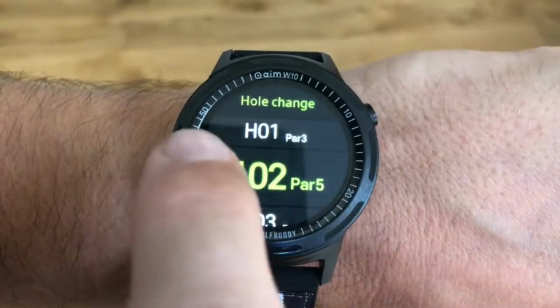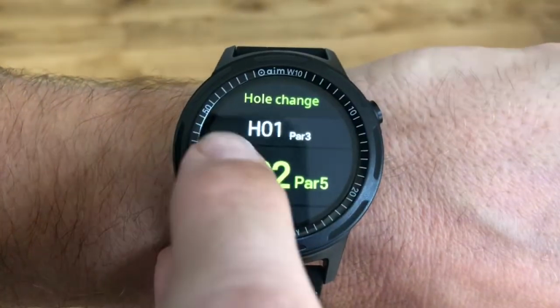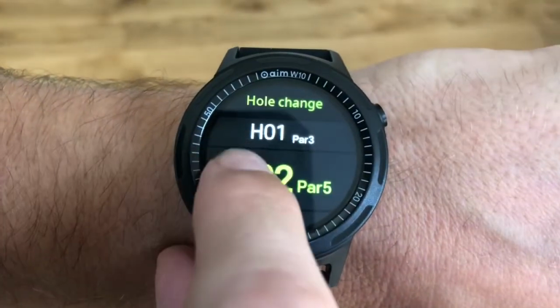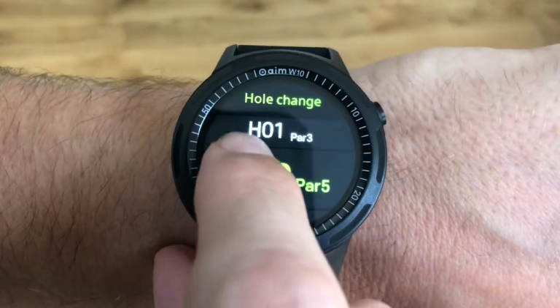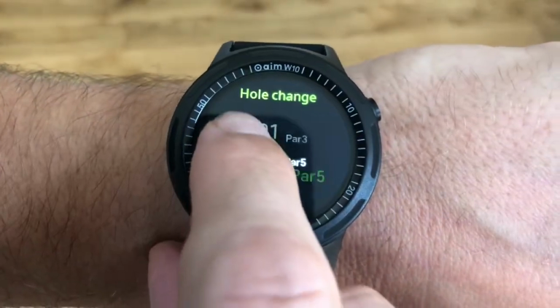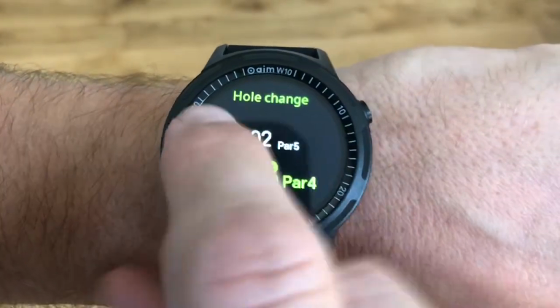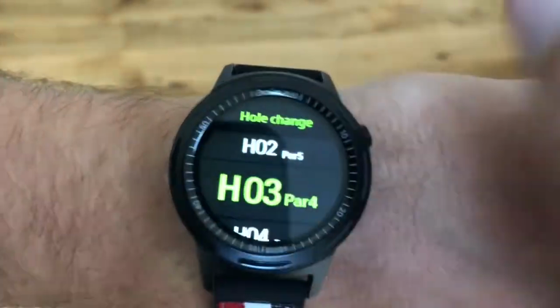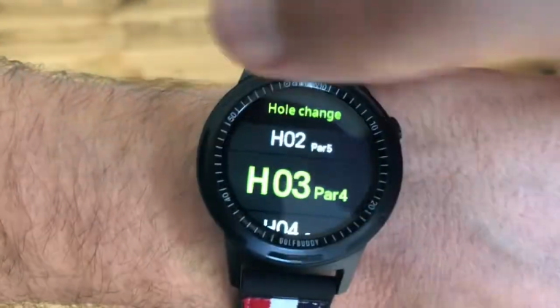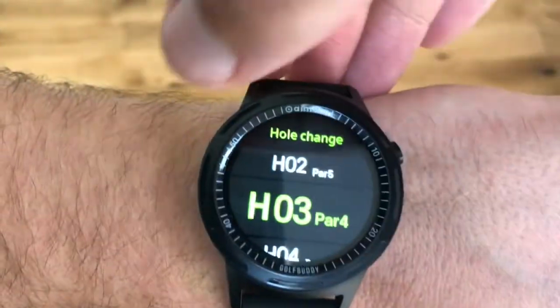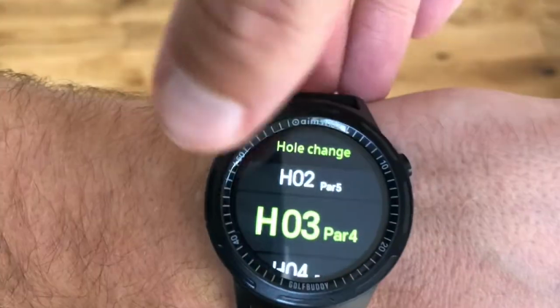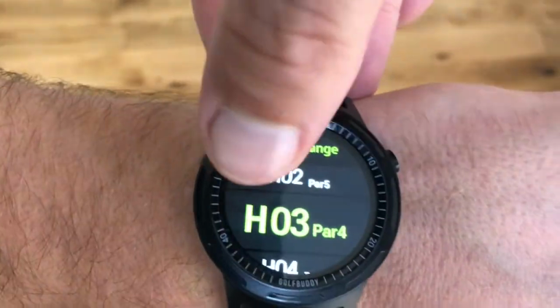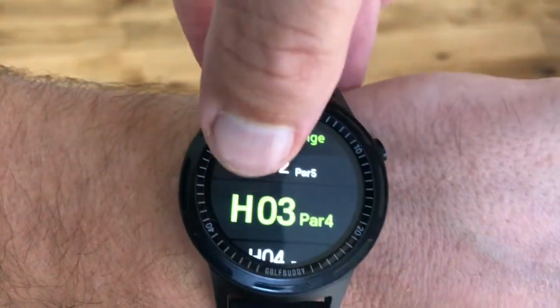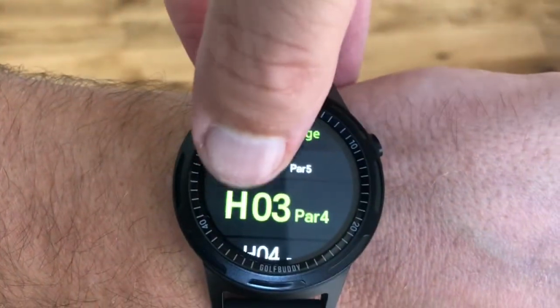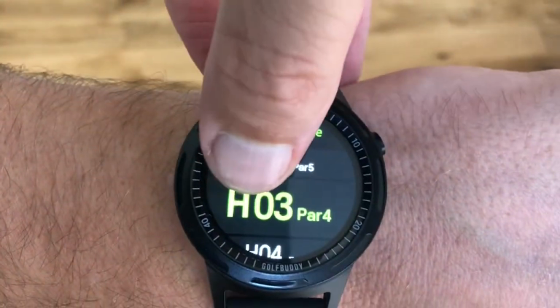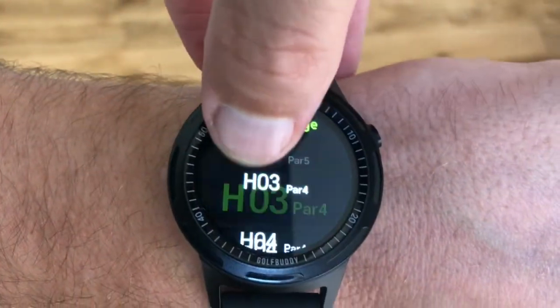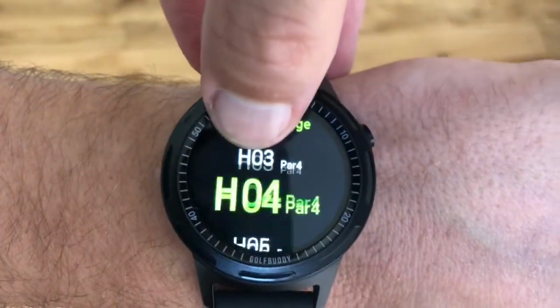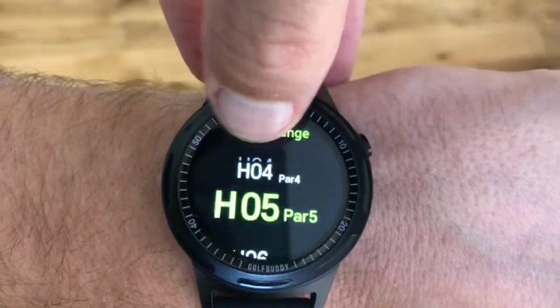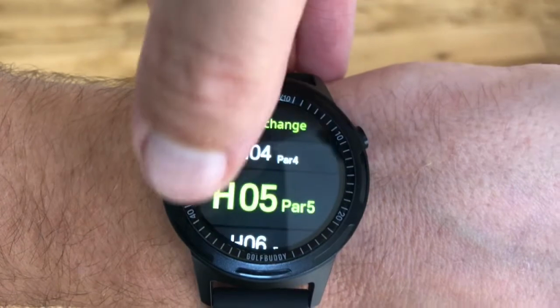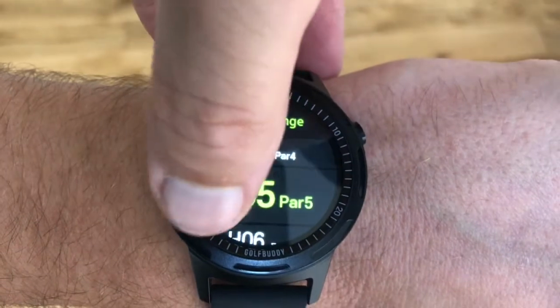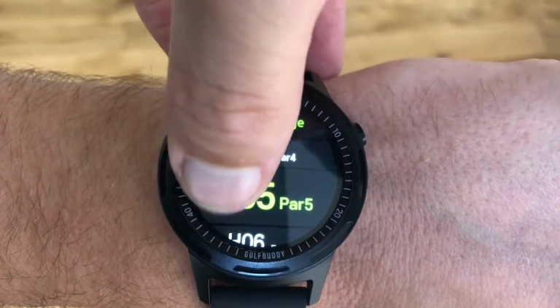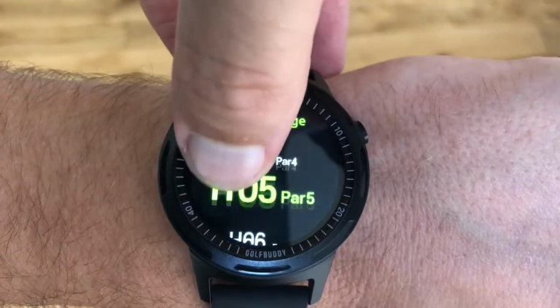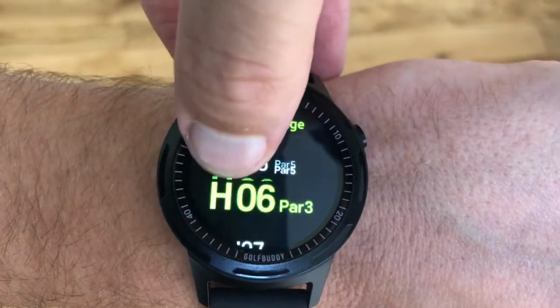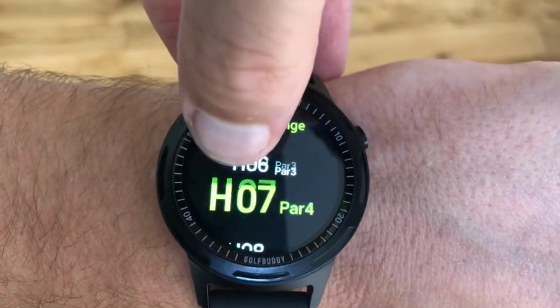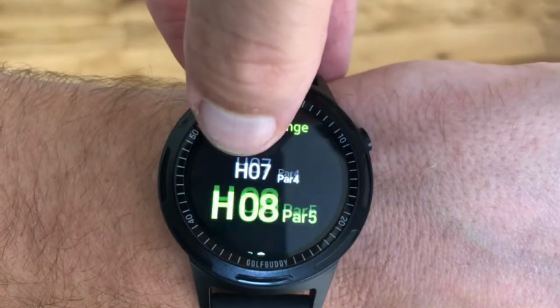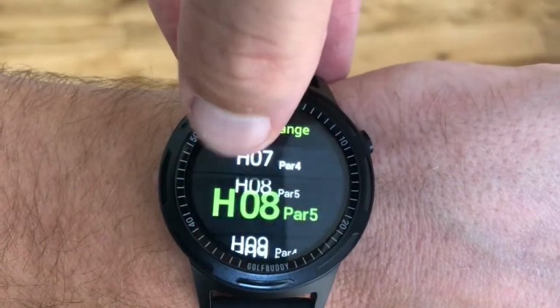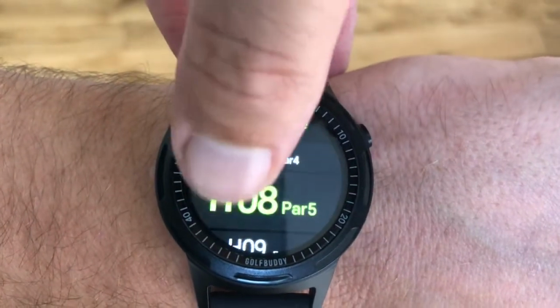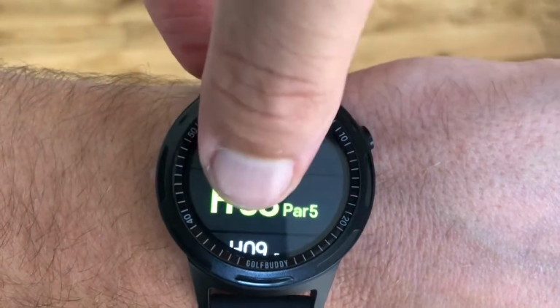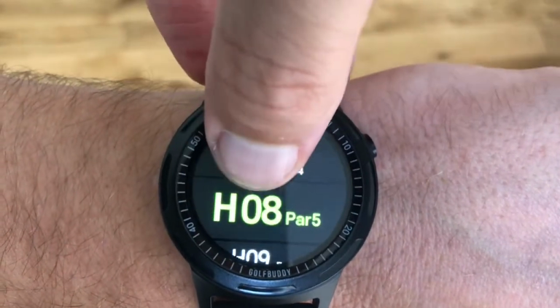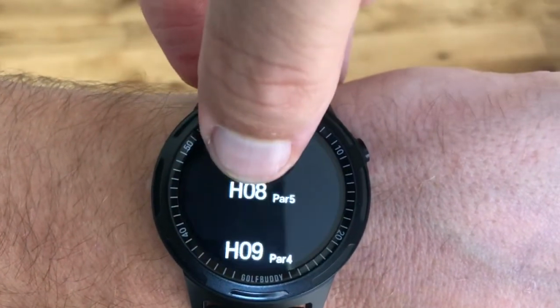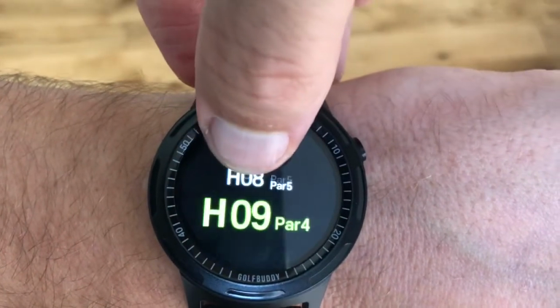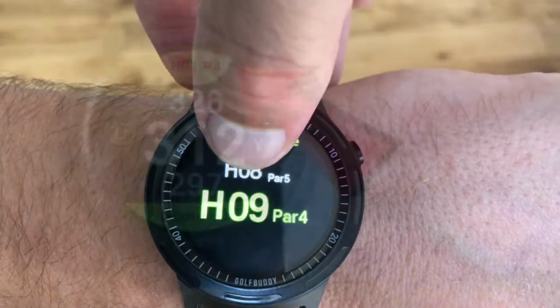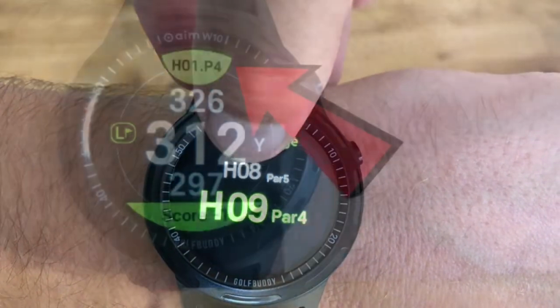Each hole should change automatically when you finish it. If it doesn't, you can do it manually by clicking at the very top of the screen.